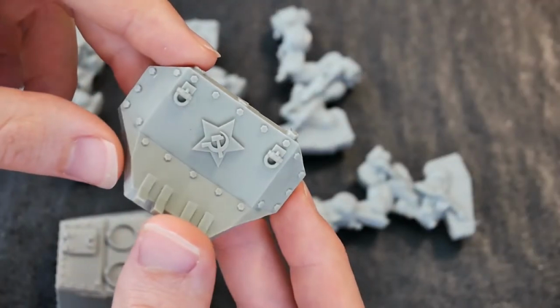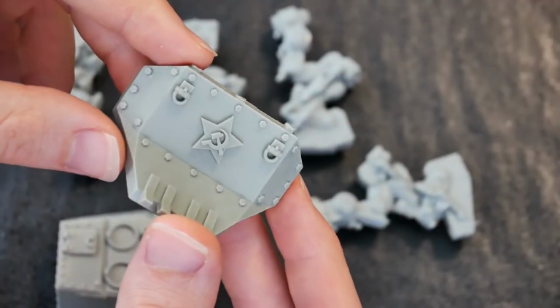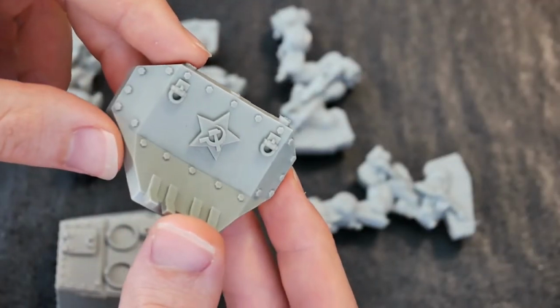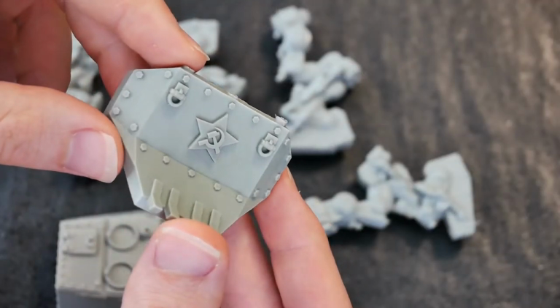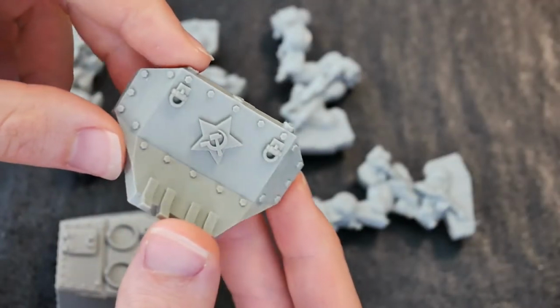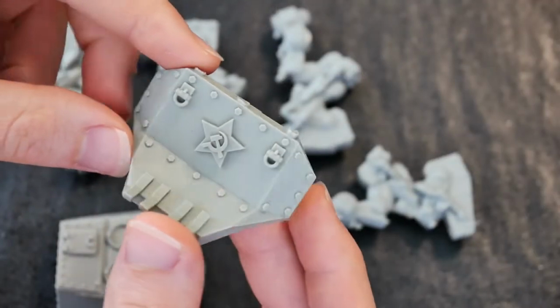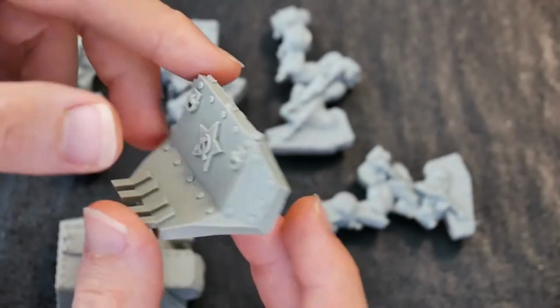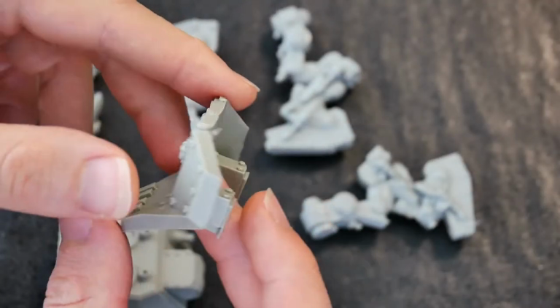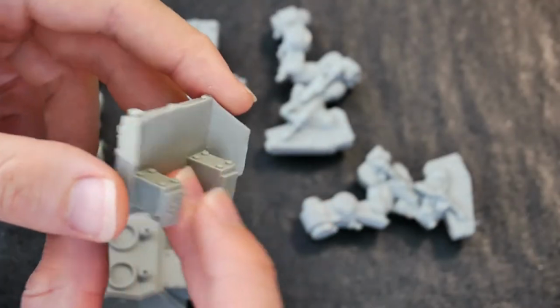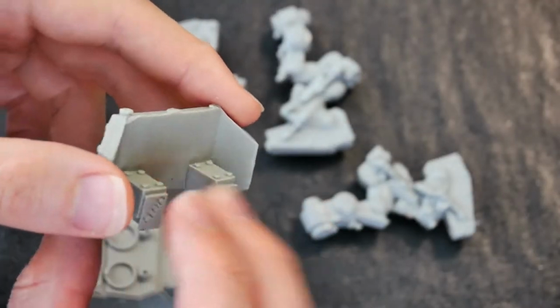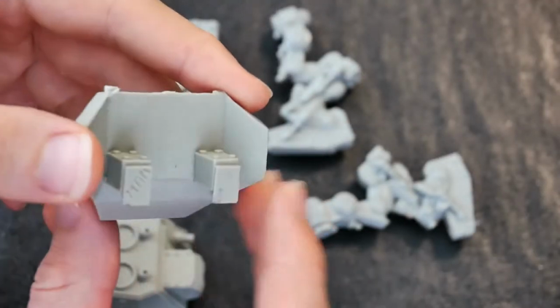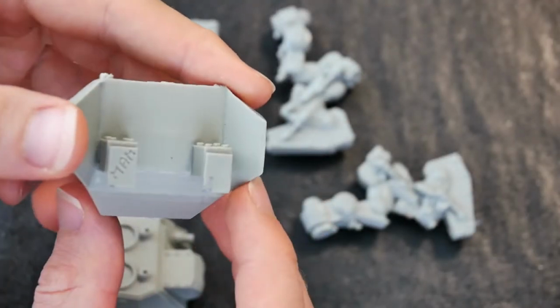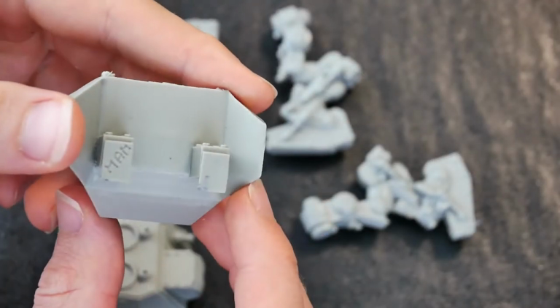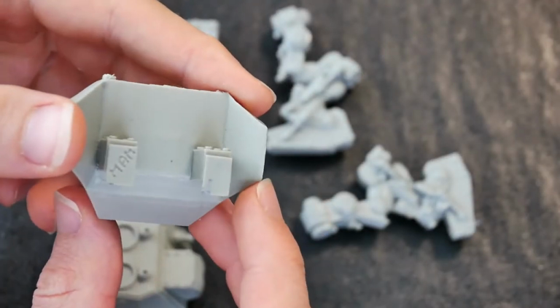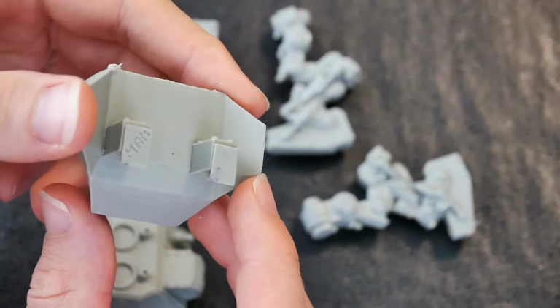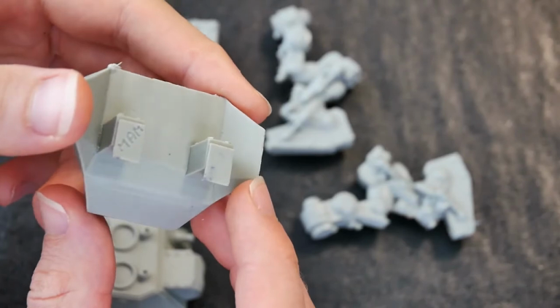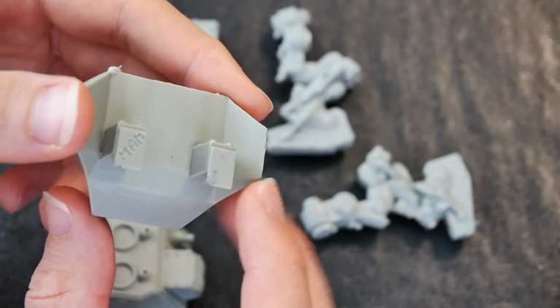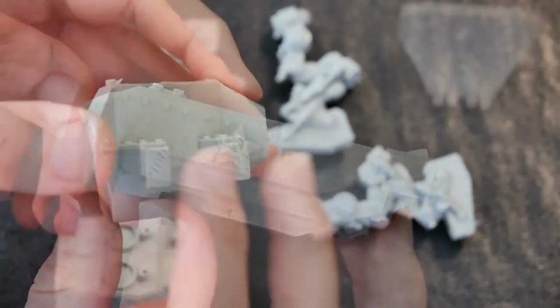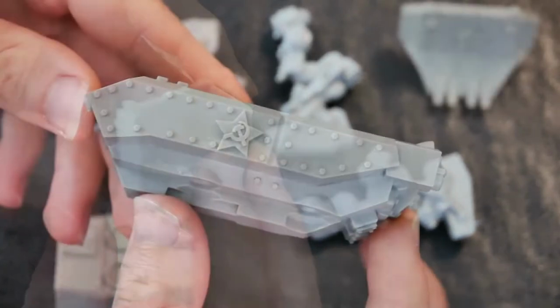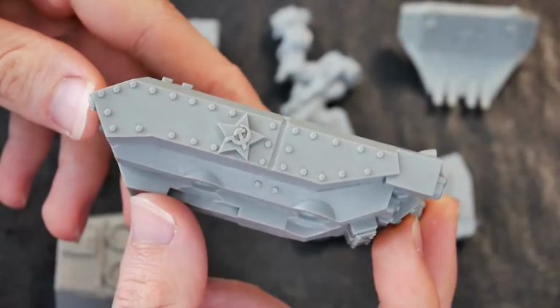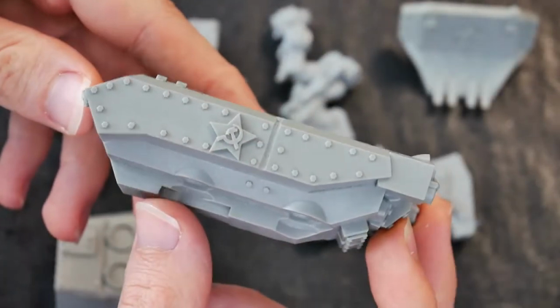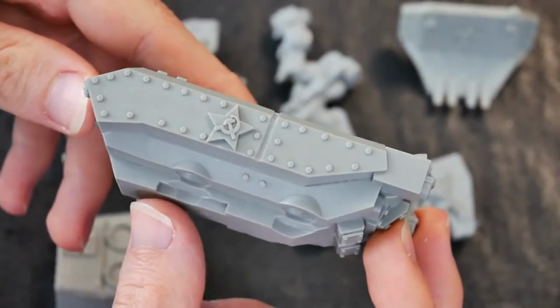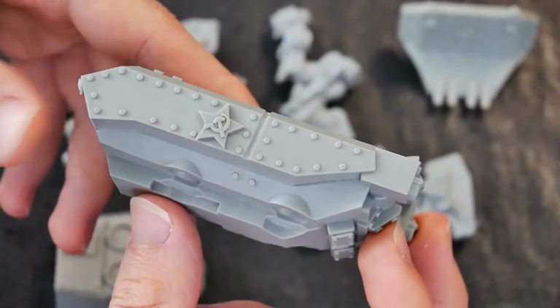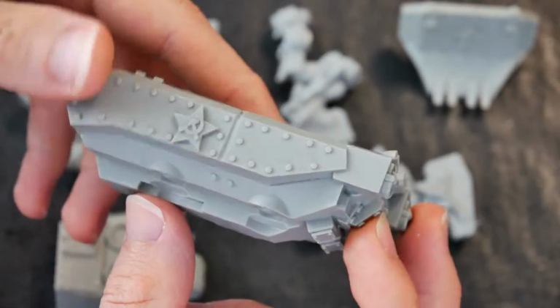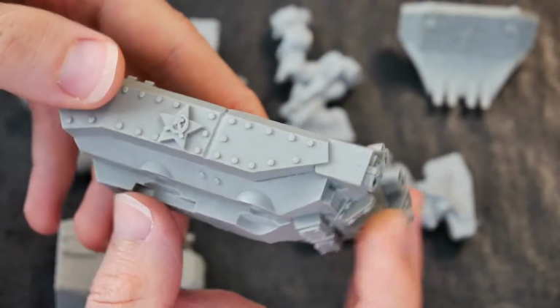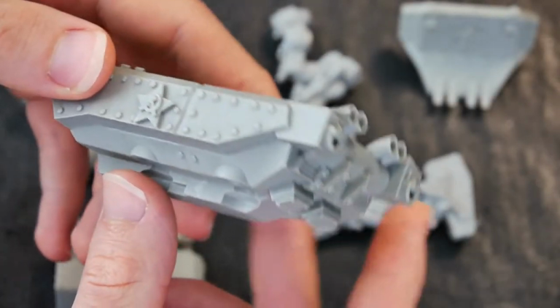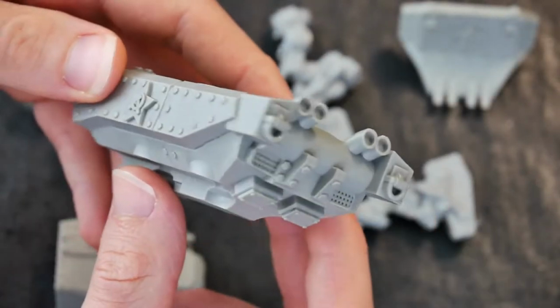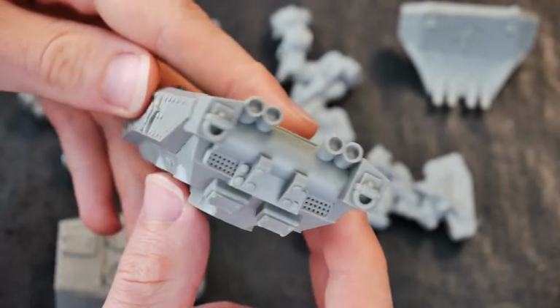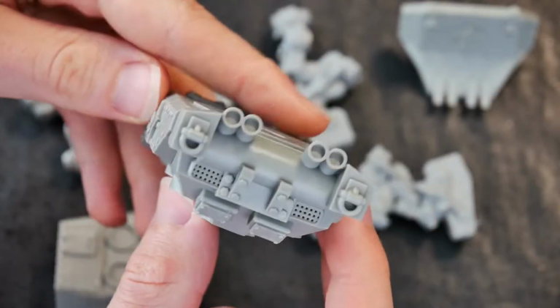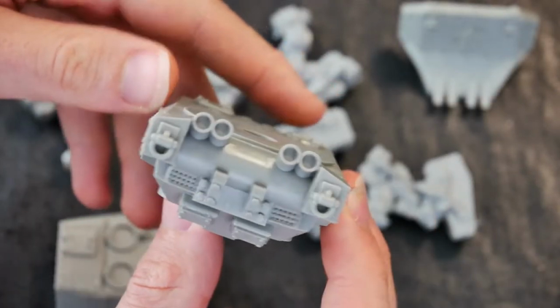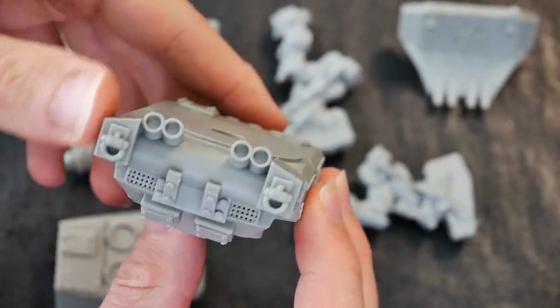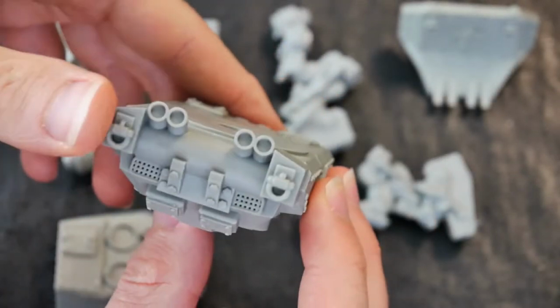This is a resin and metal kit, with a 122mm gun and a plough to clear obstacles.